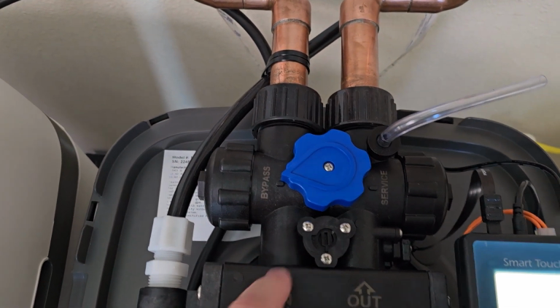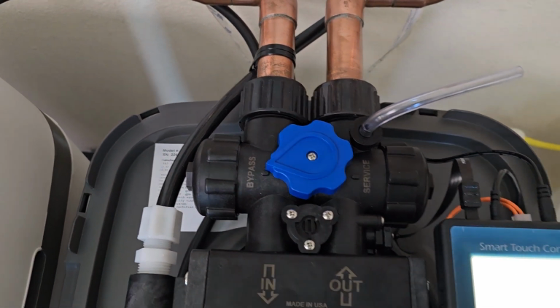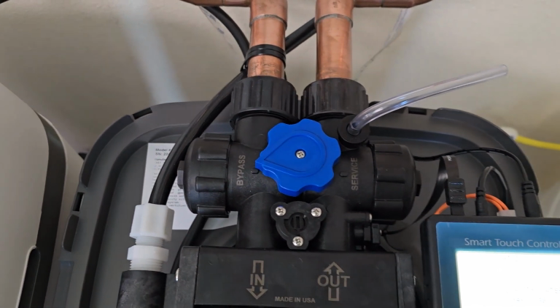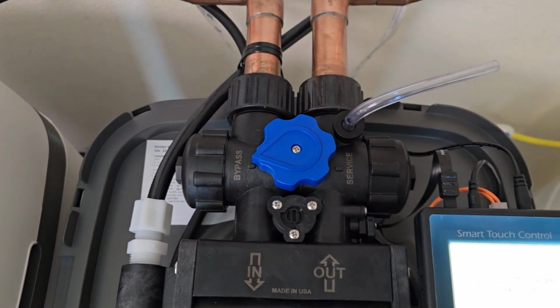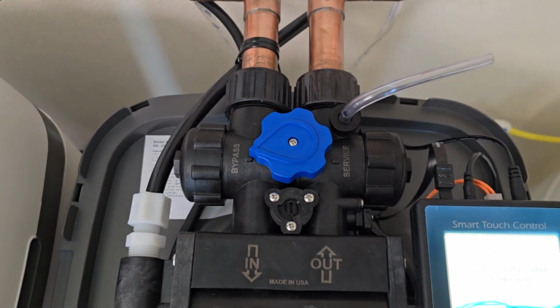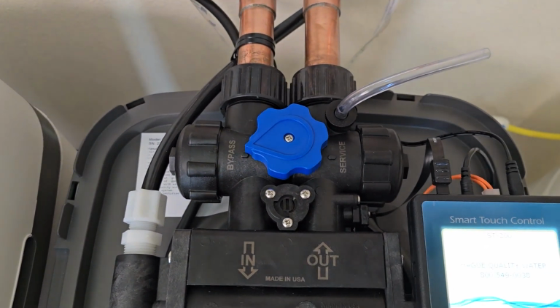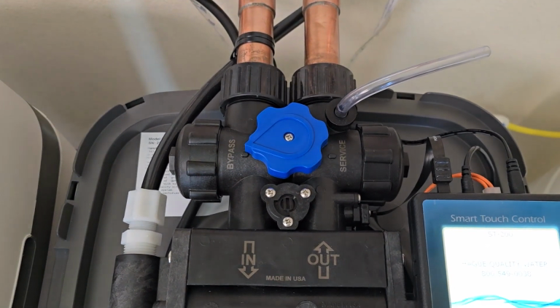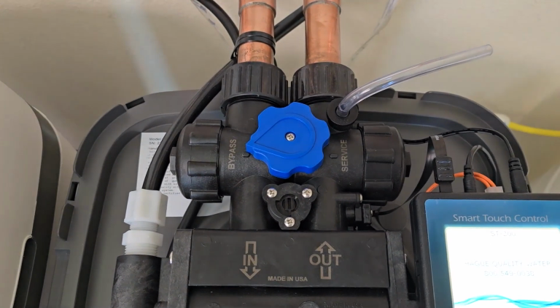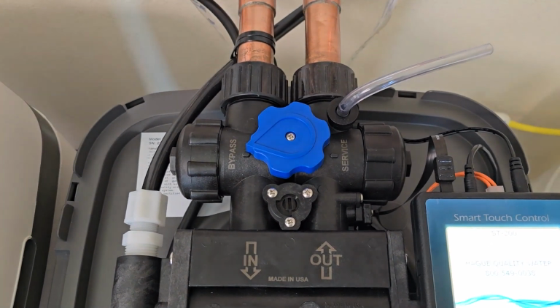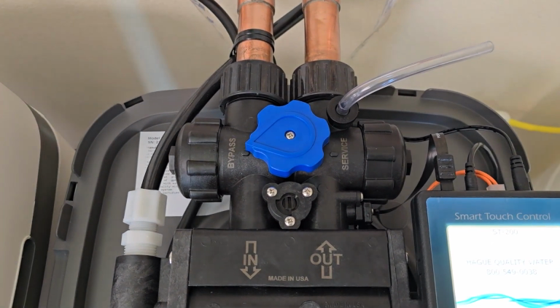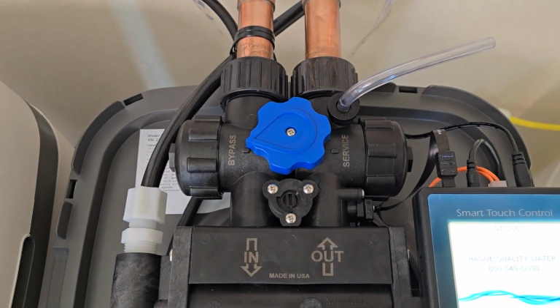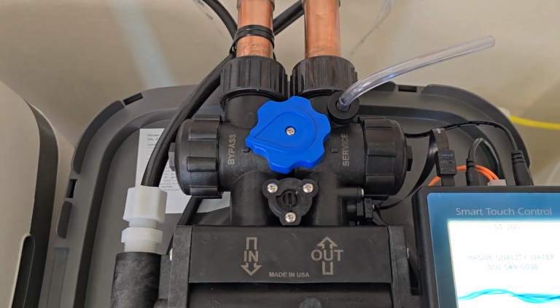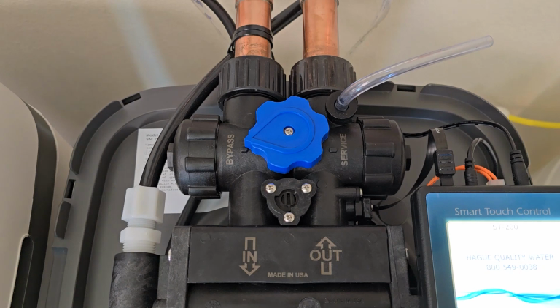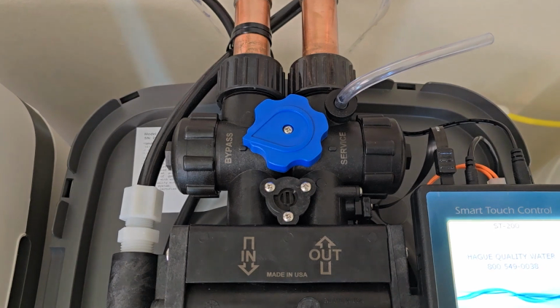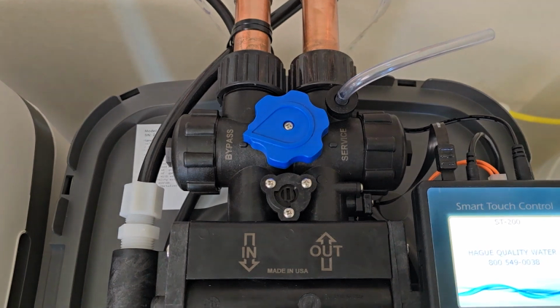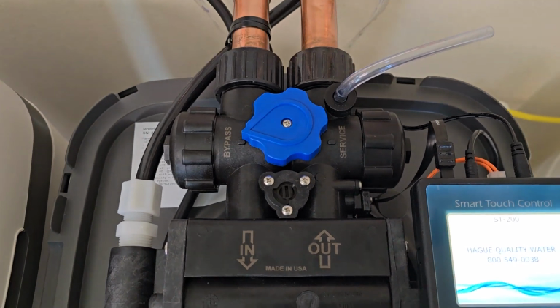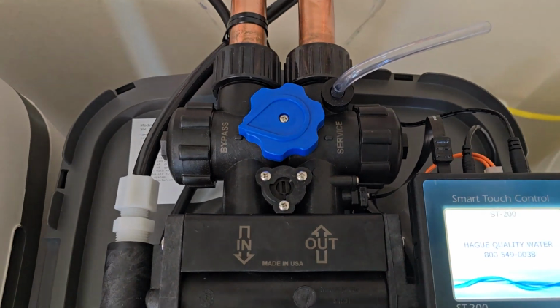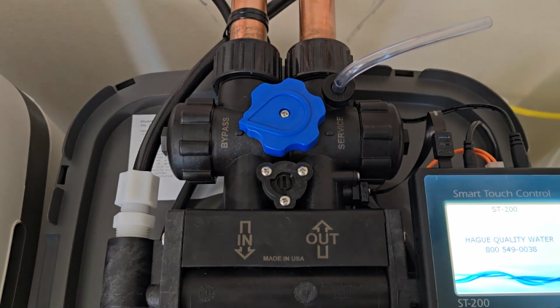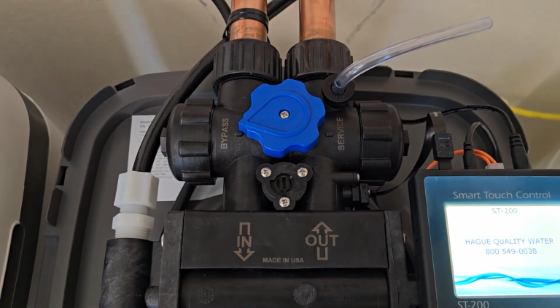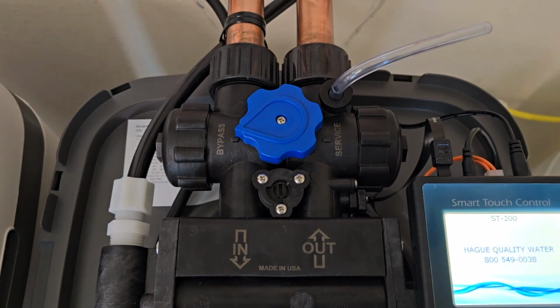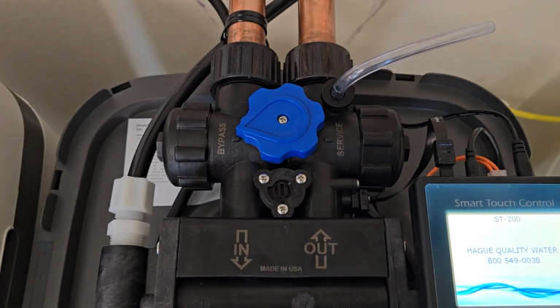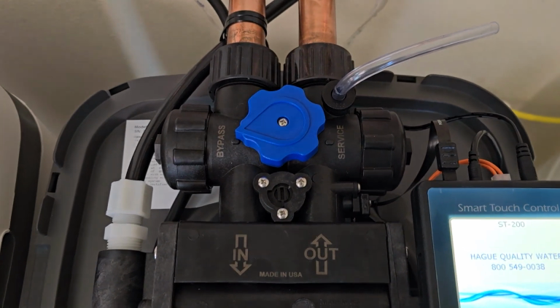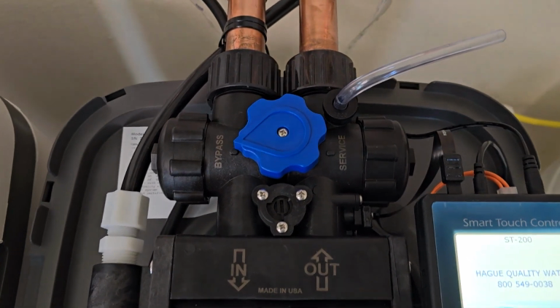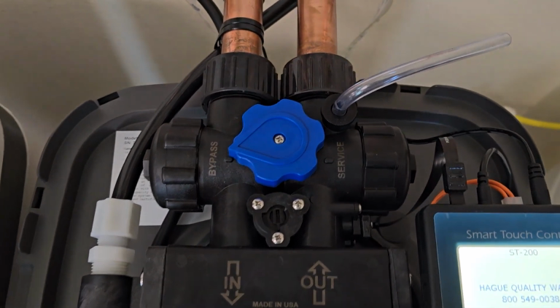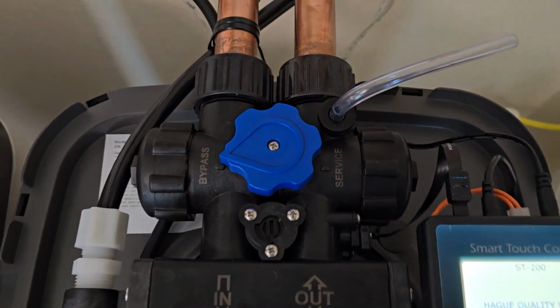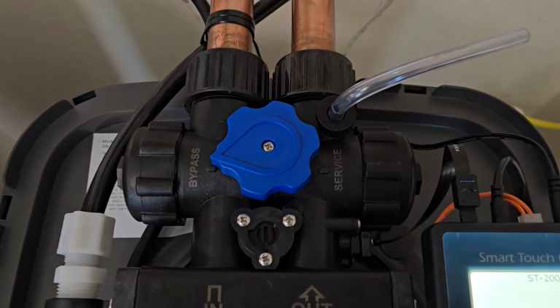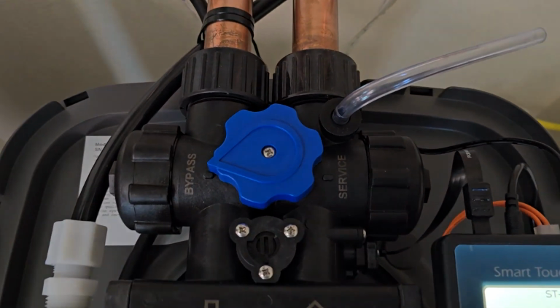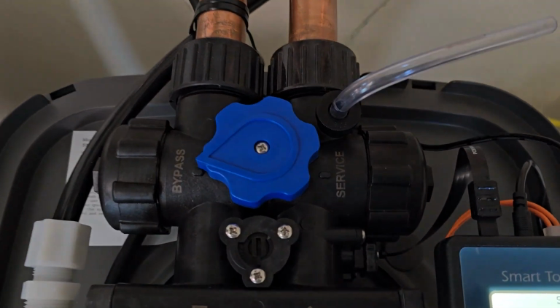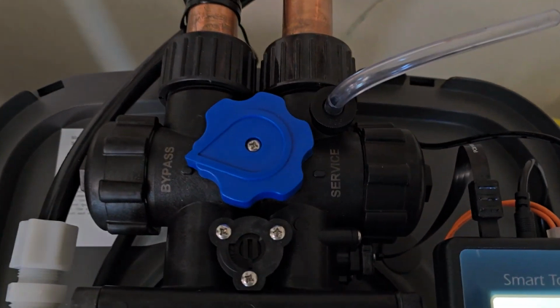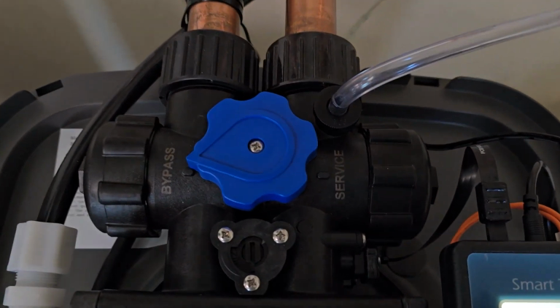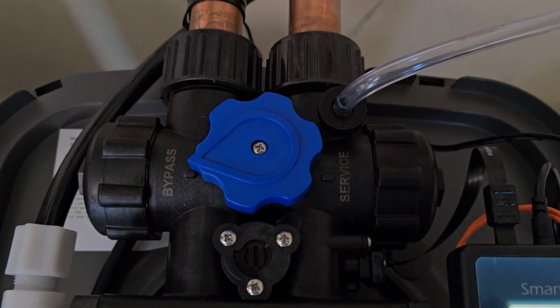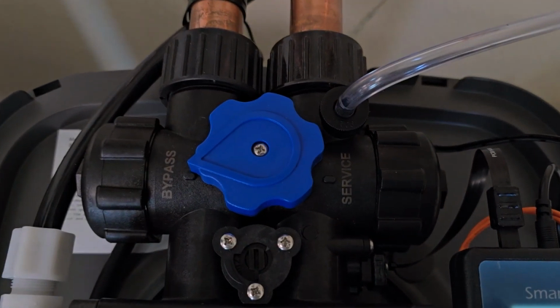That should take care of any leaks or obstruction issues with a Hague water system.